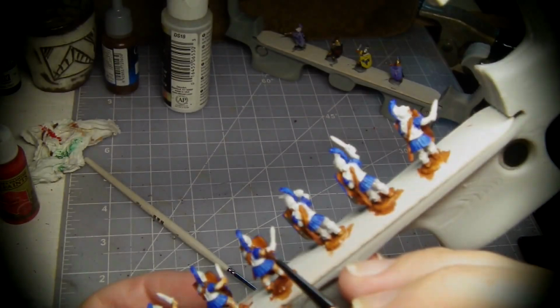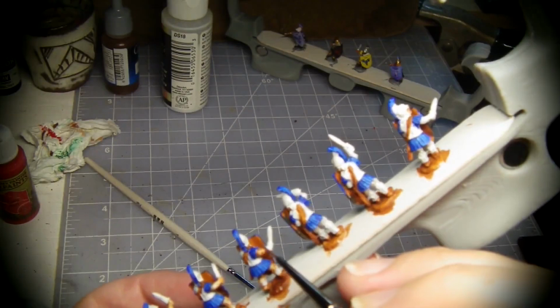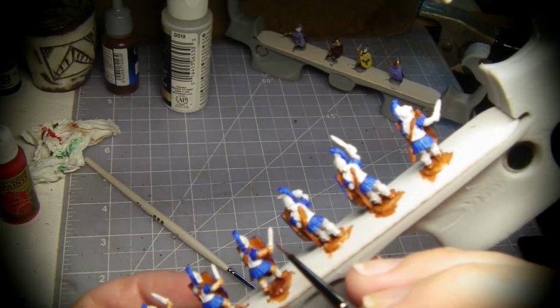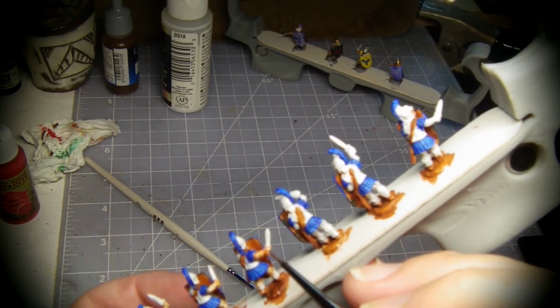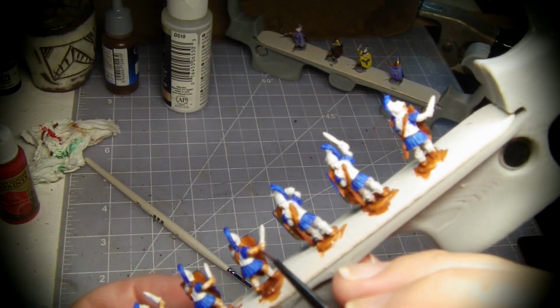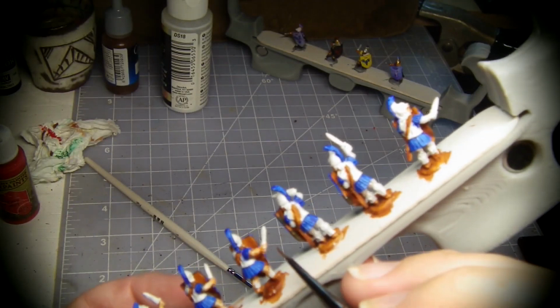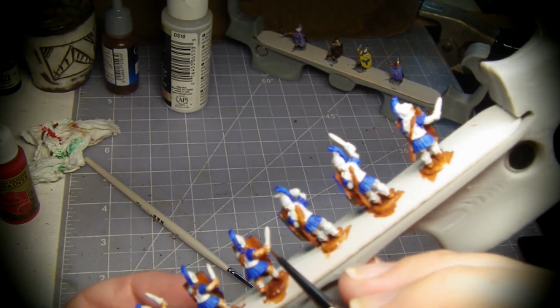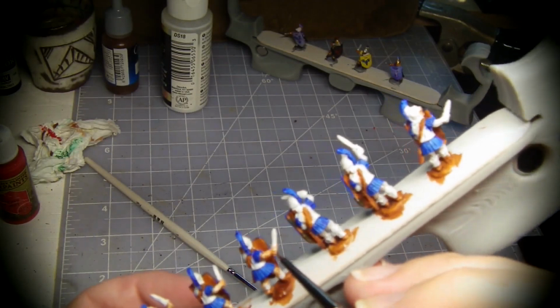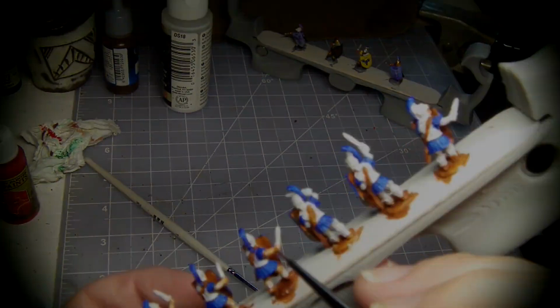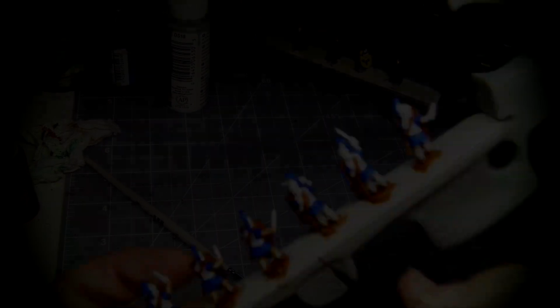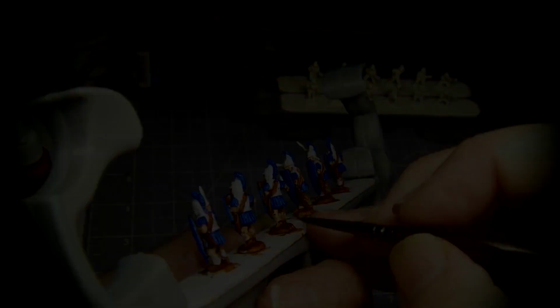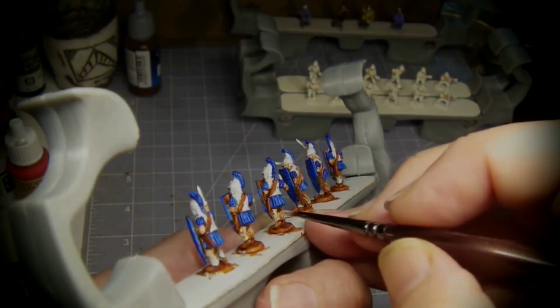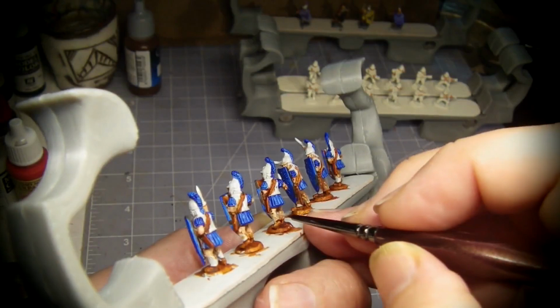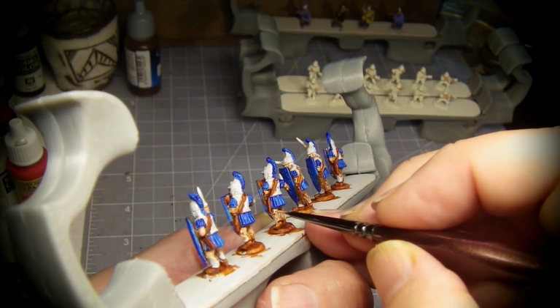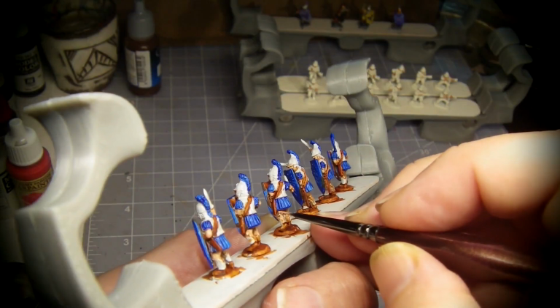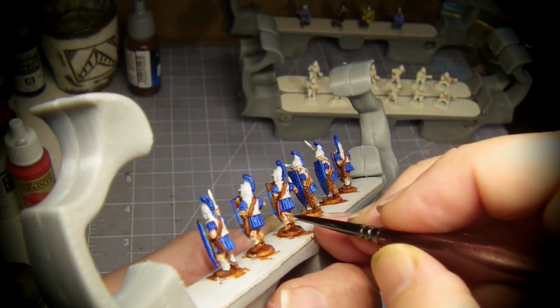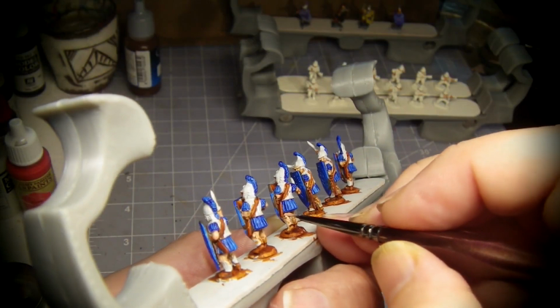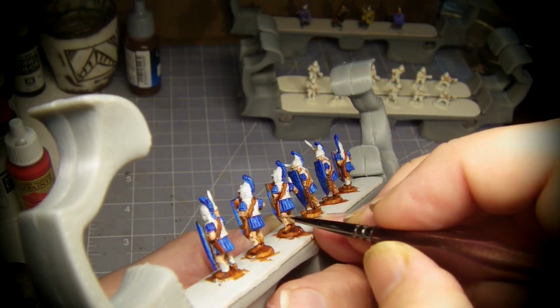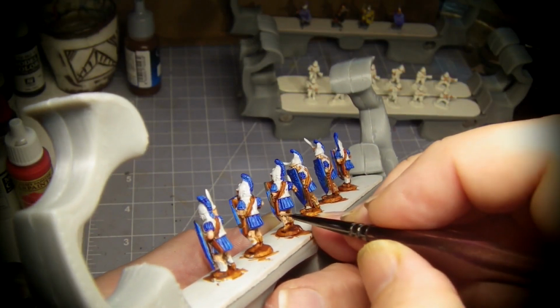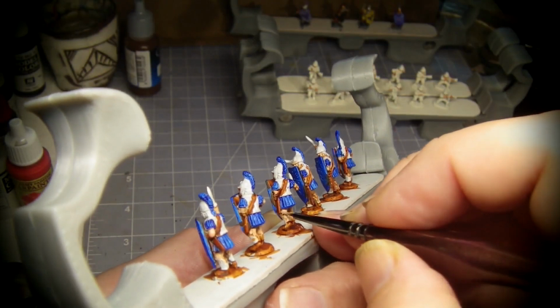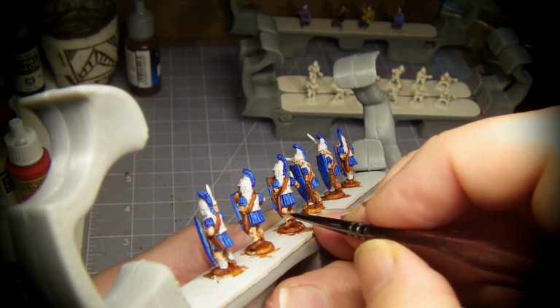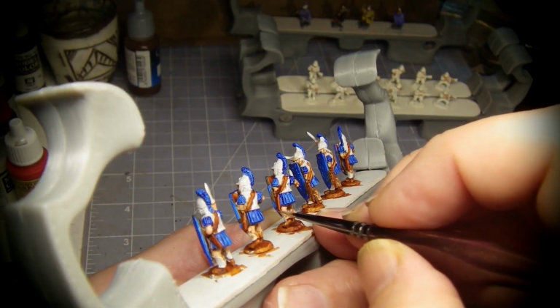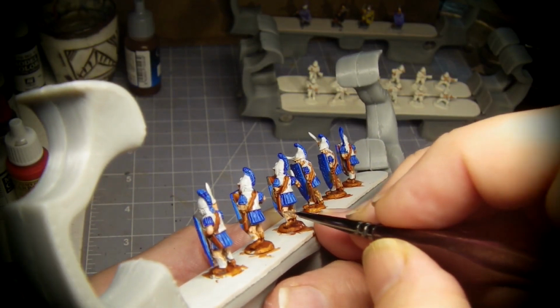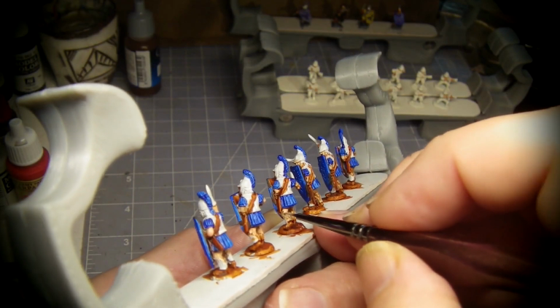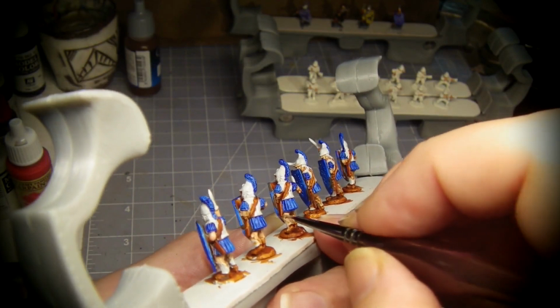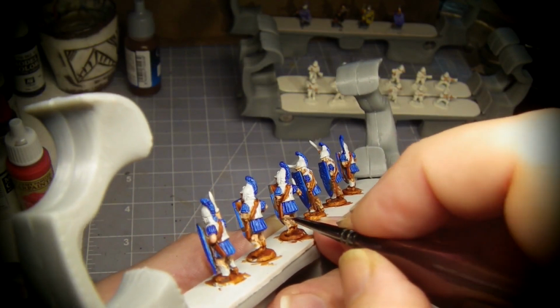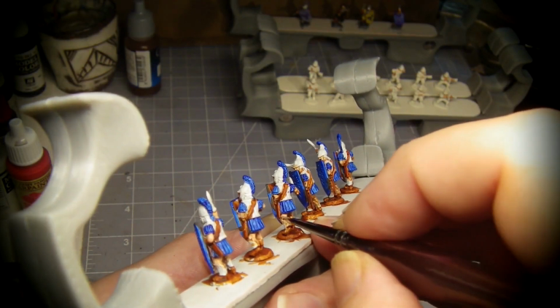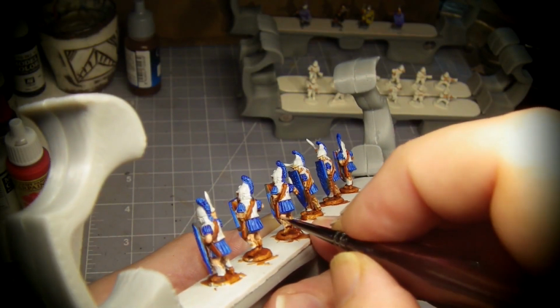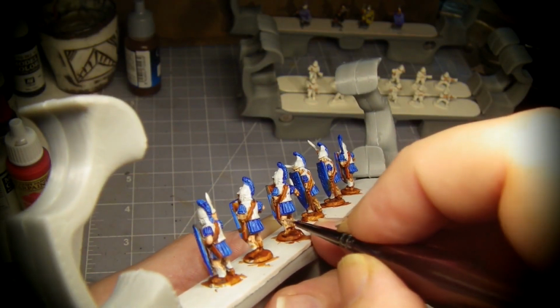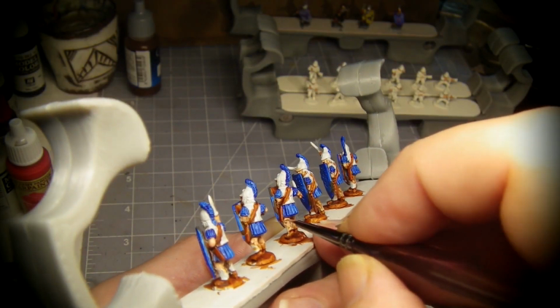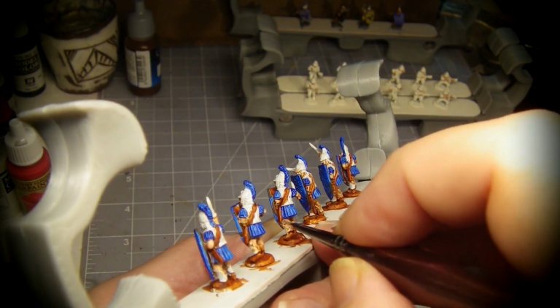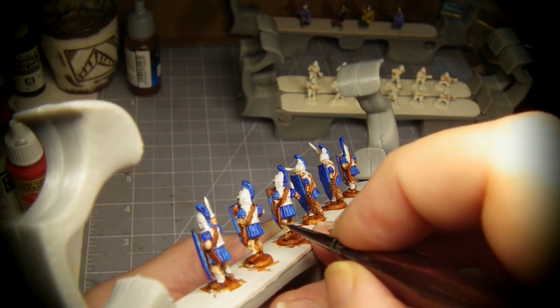The flesh tone was still a little dark, so I put on an opaque flesh highlight.